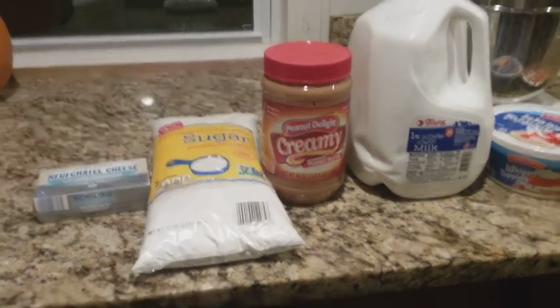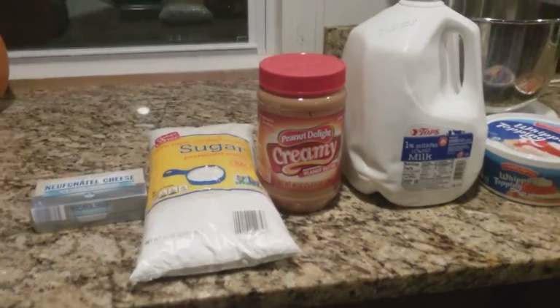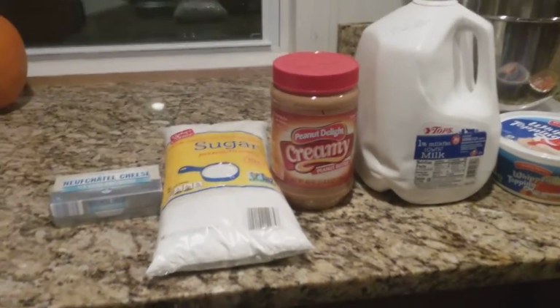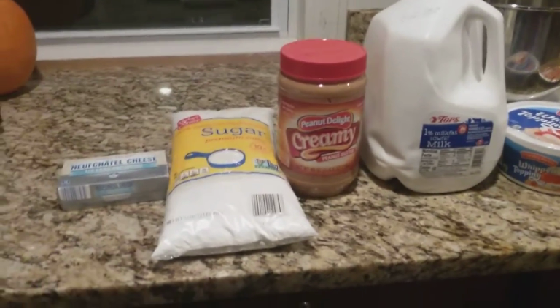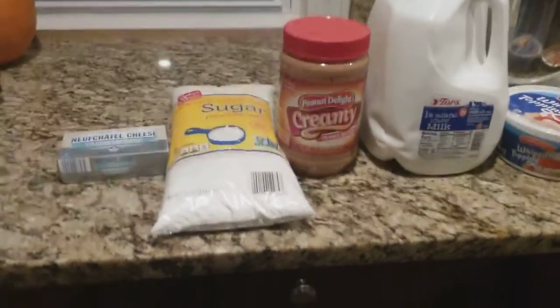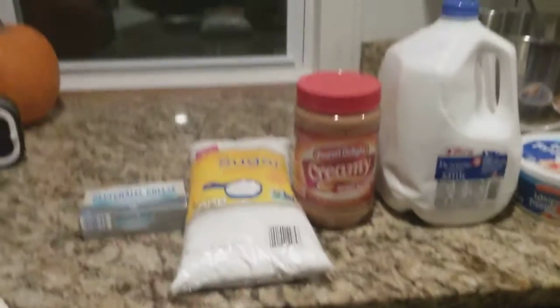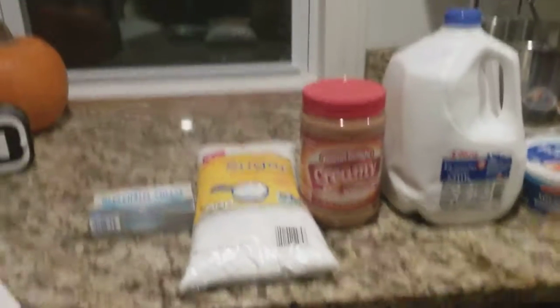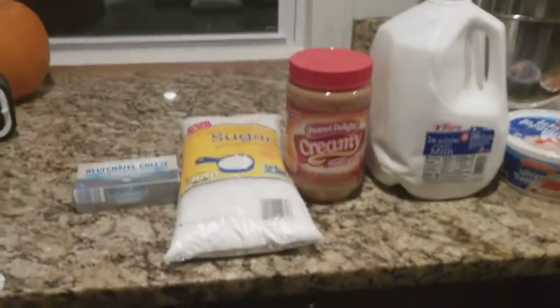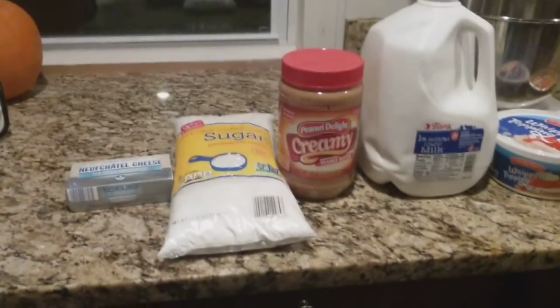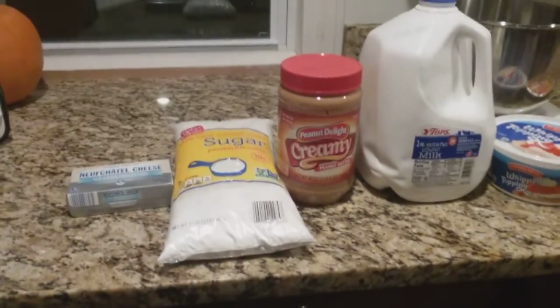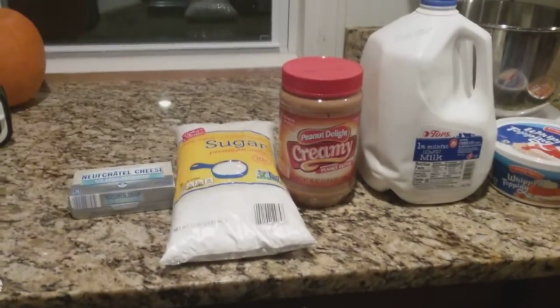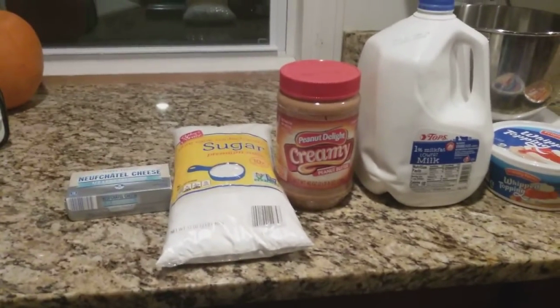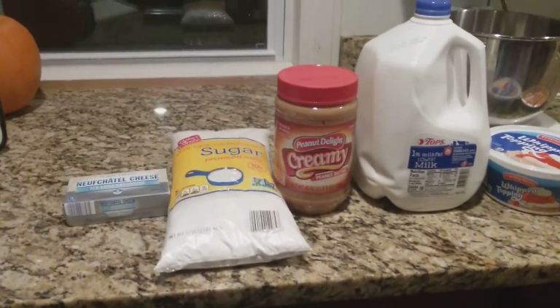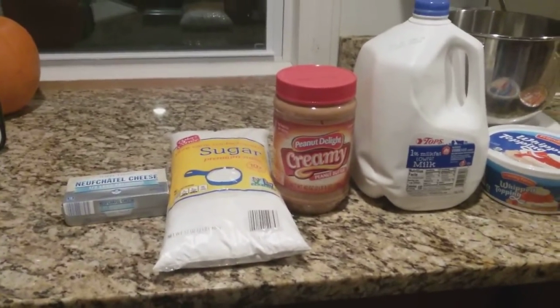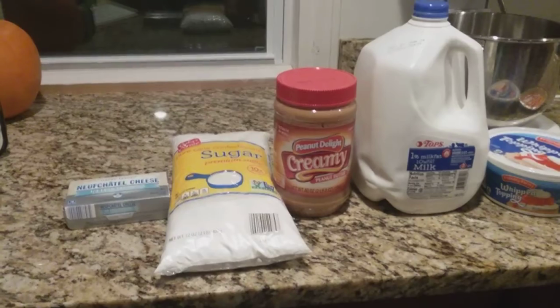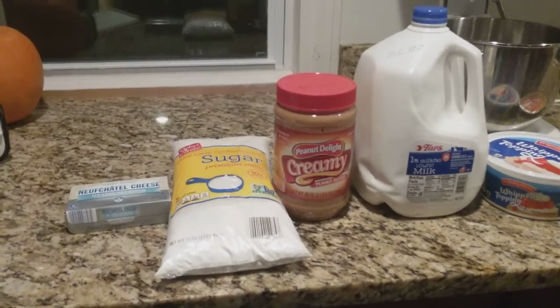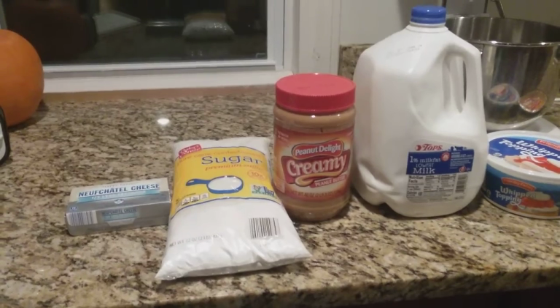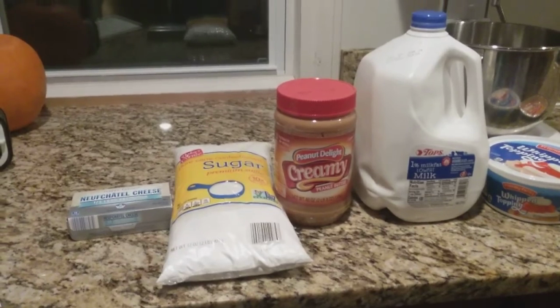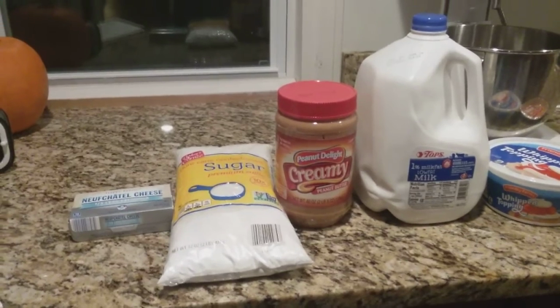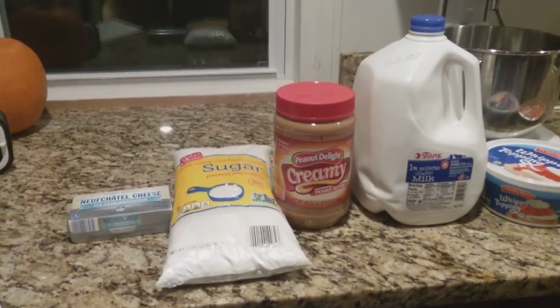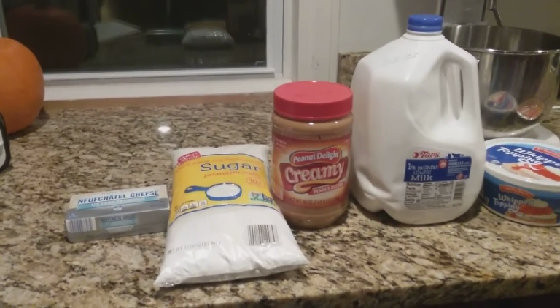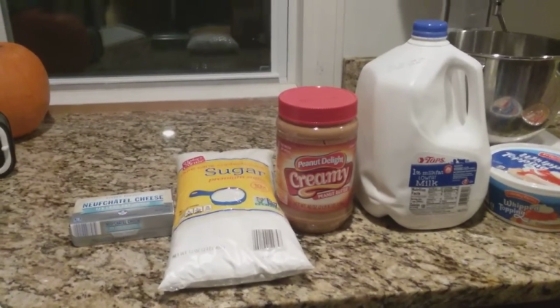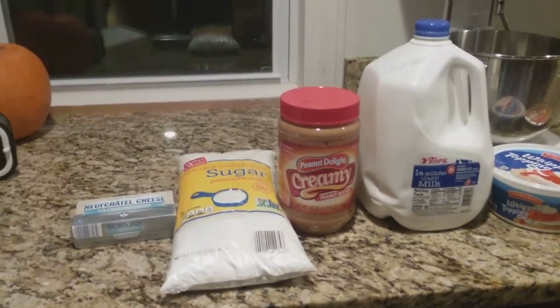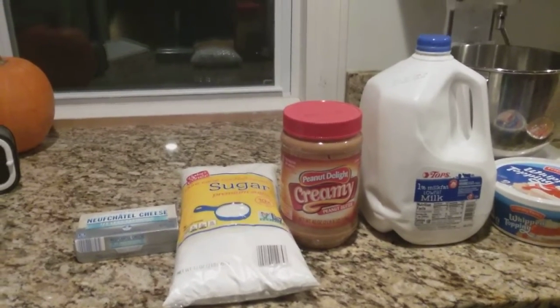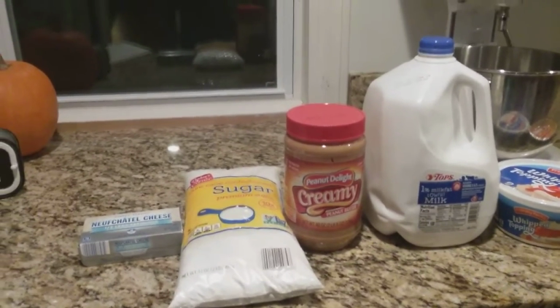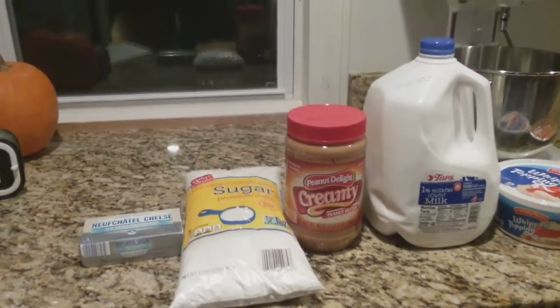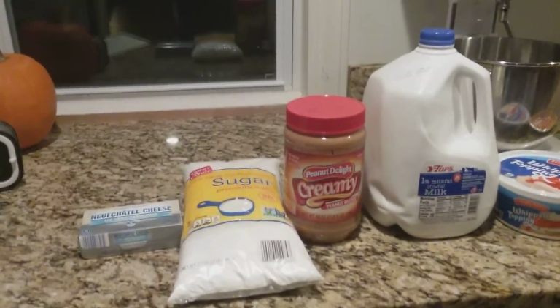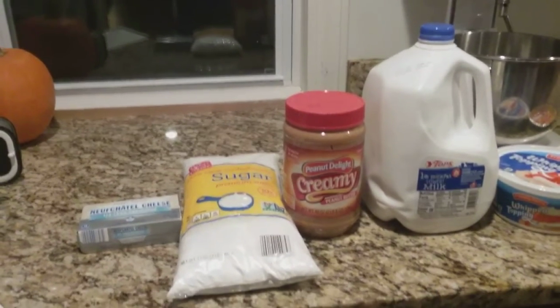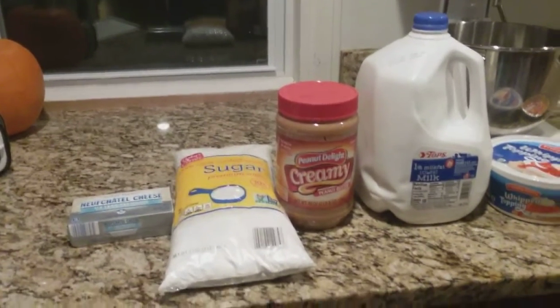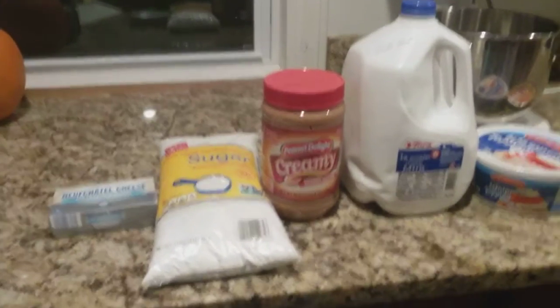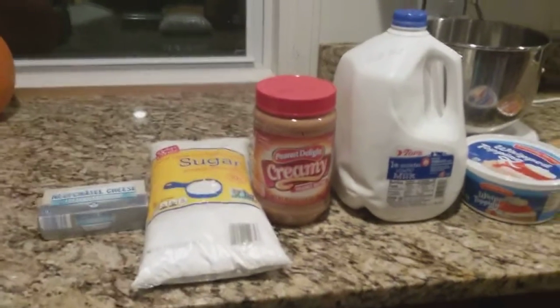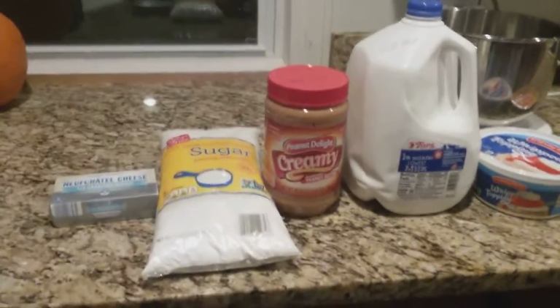Hi there YouTube friends. I have a recipe that I would like to share with you today. It is for peanut butter pie.